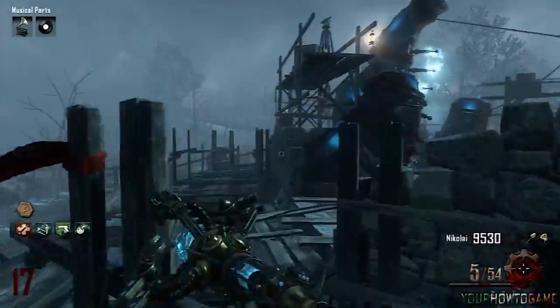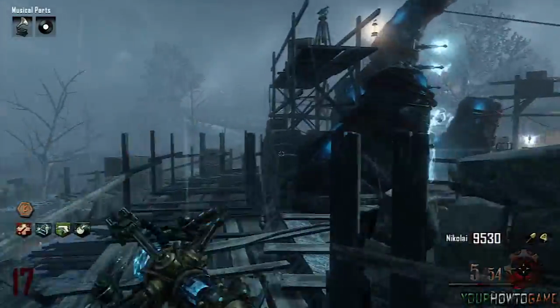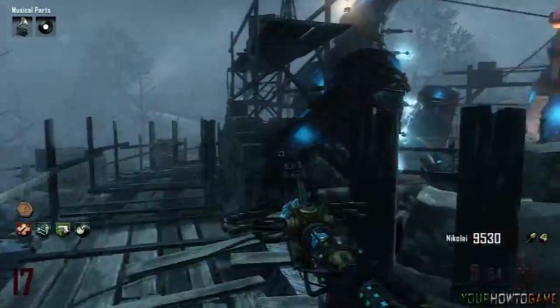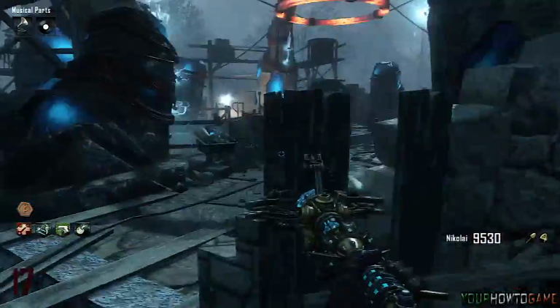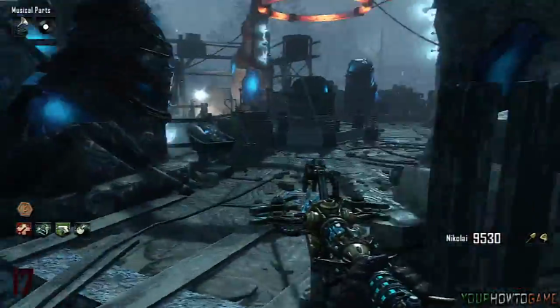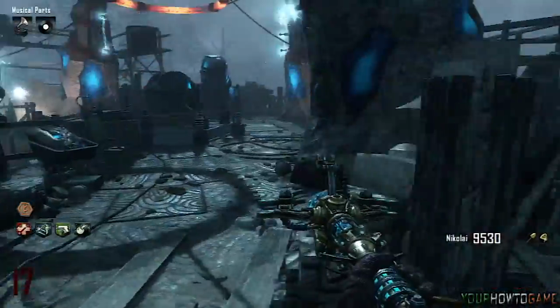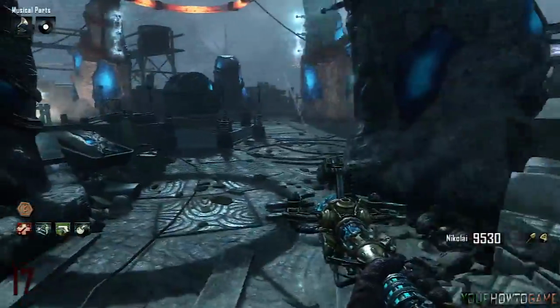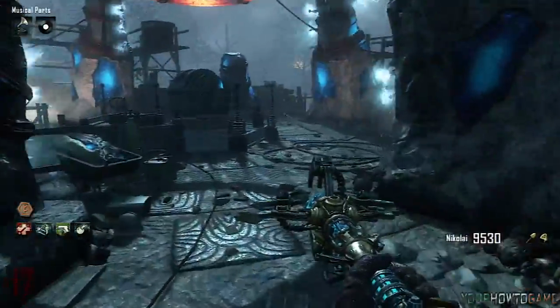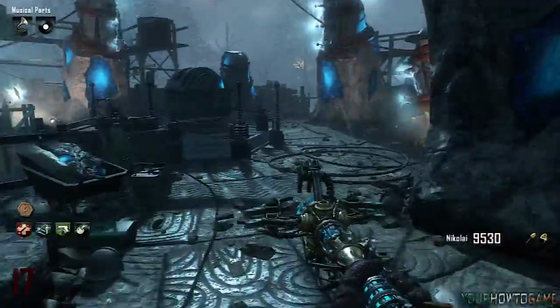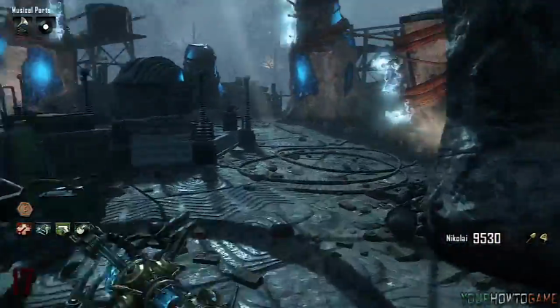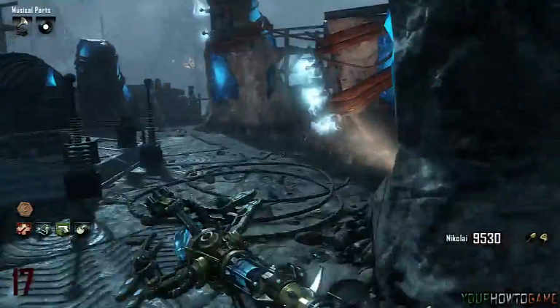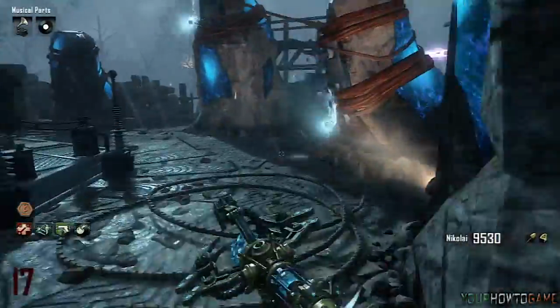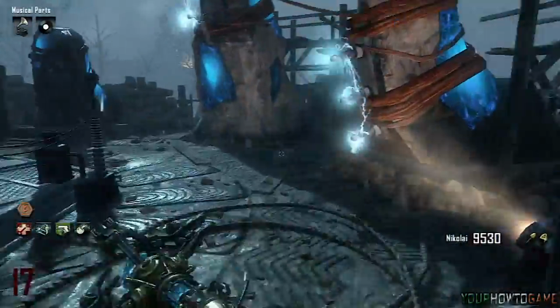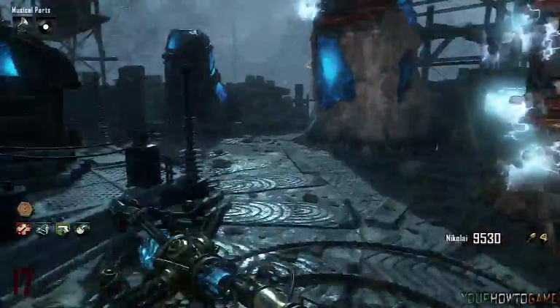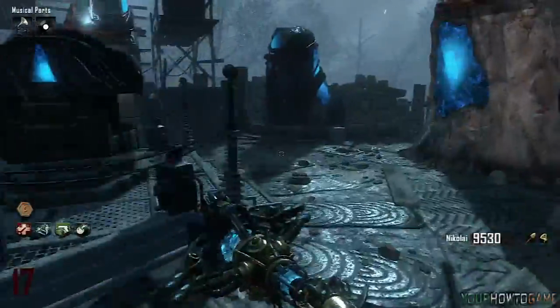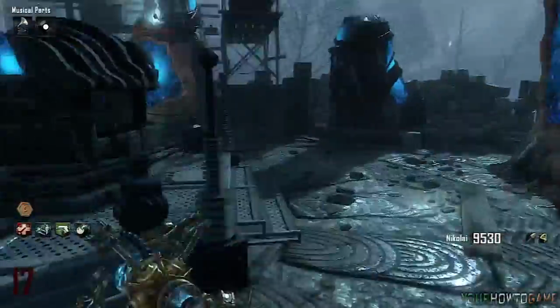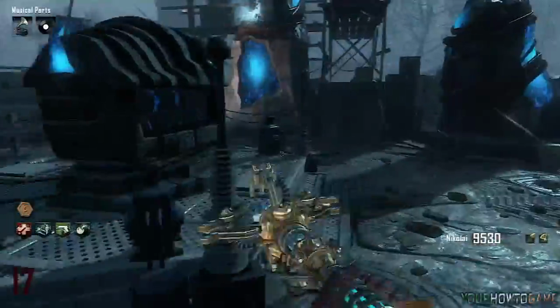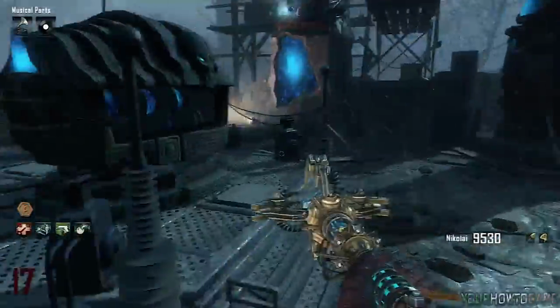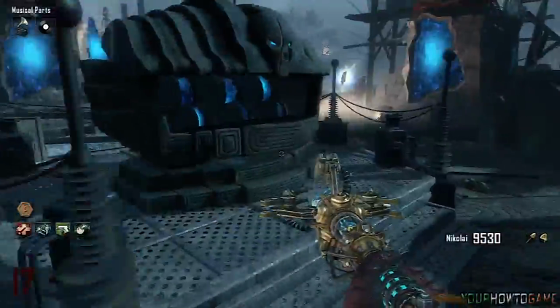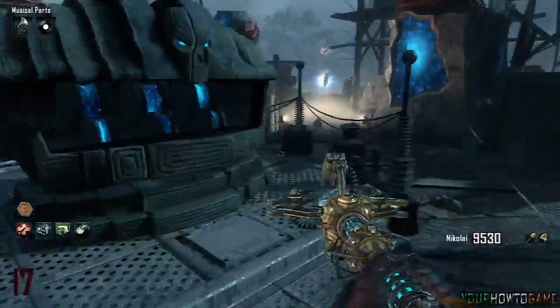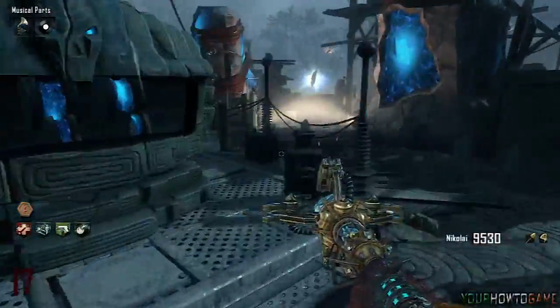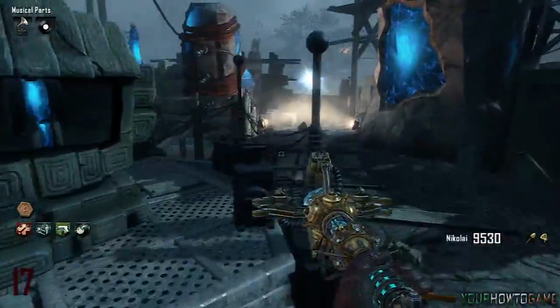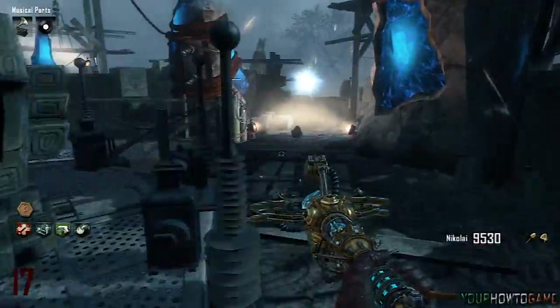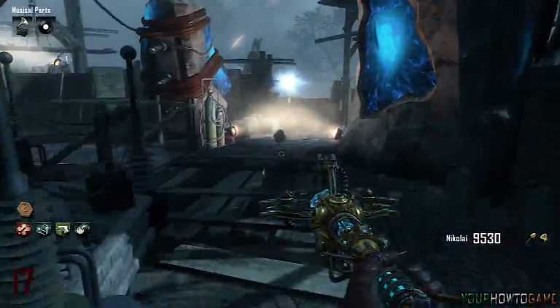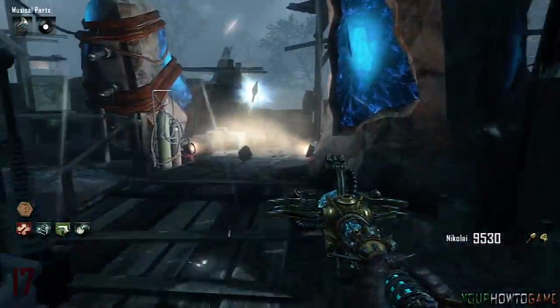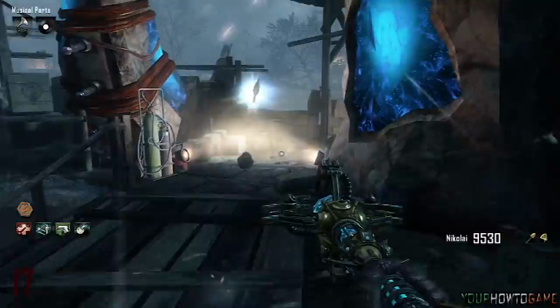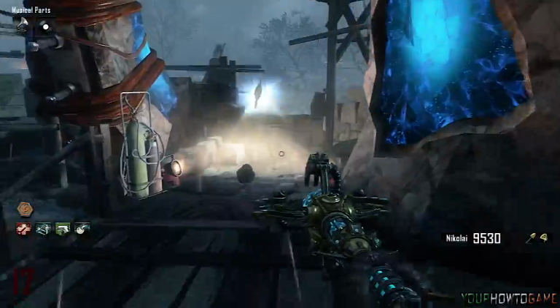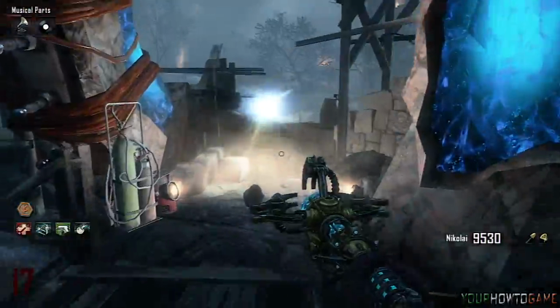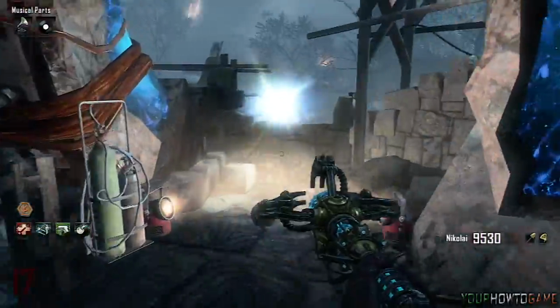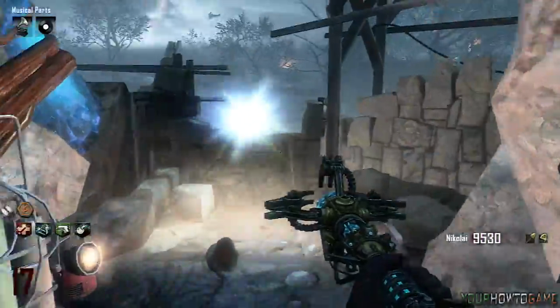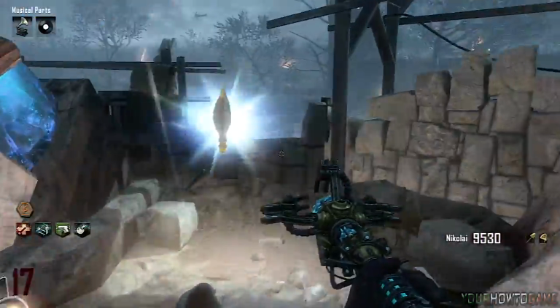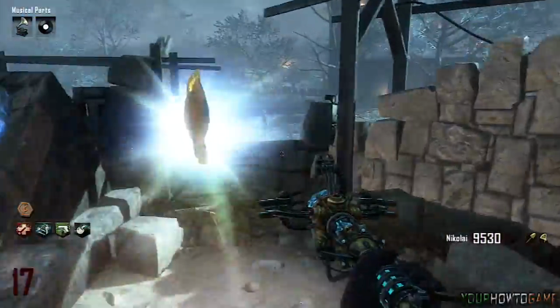Next you need to head to the excavation site beside the Pack-a-Punch machine. To the right of the machine you will find a zombie blood drop.